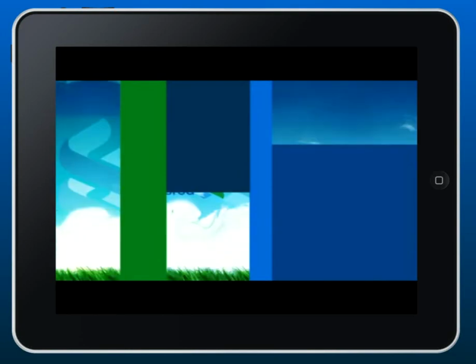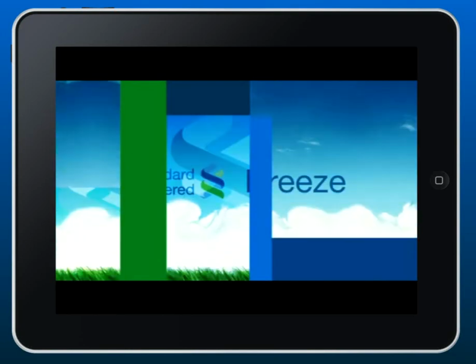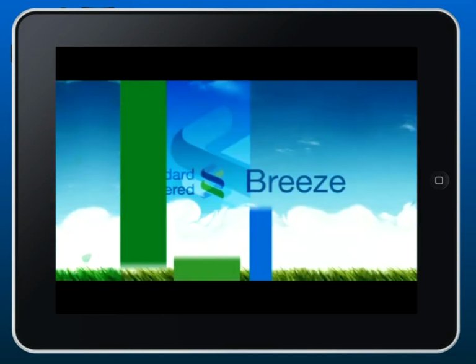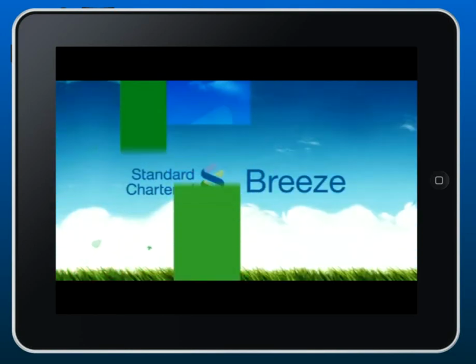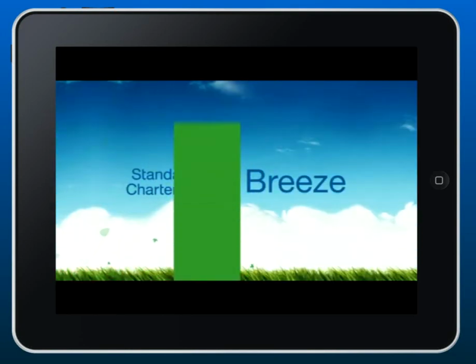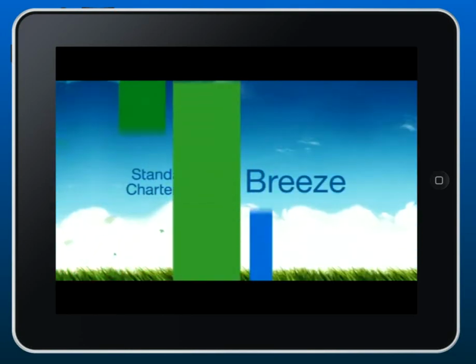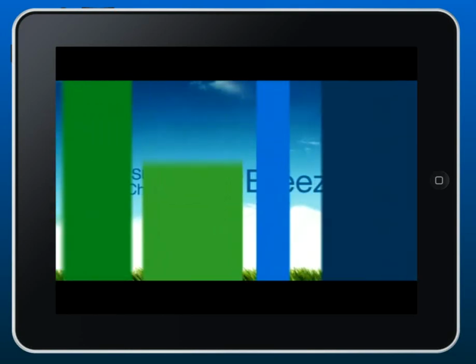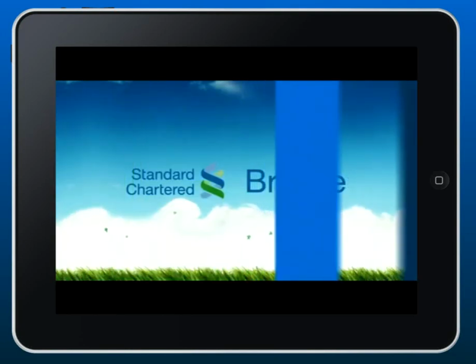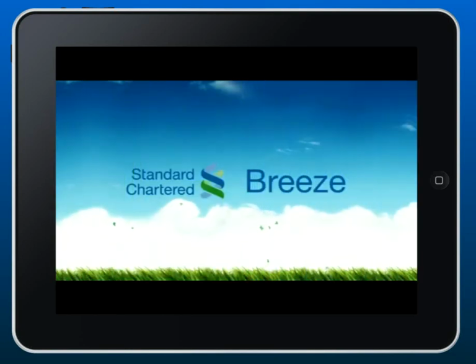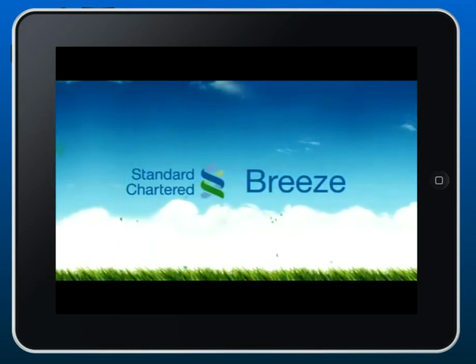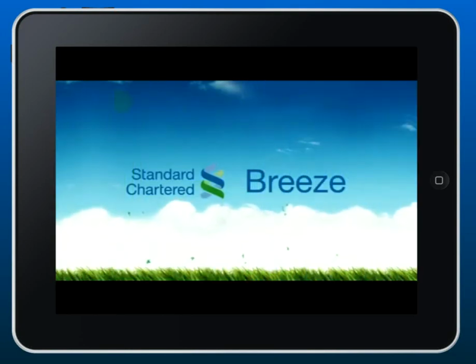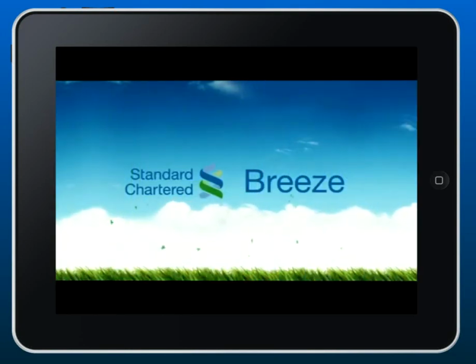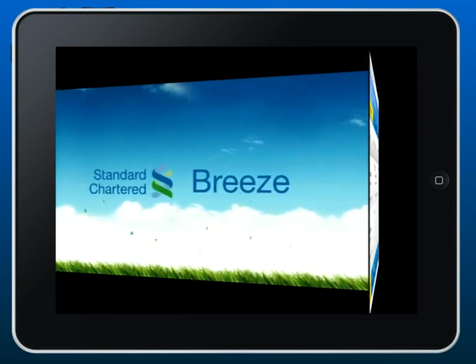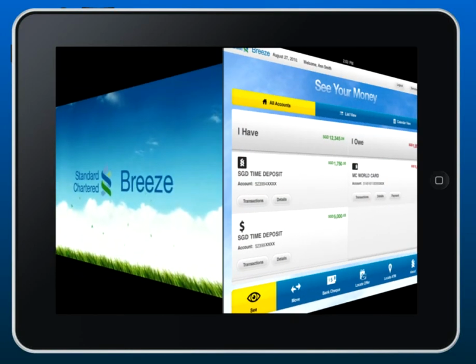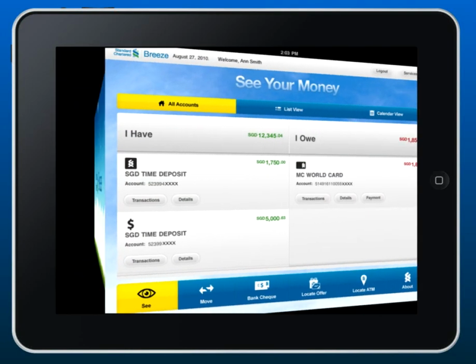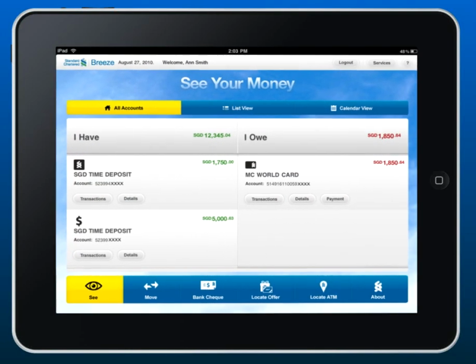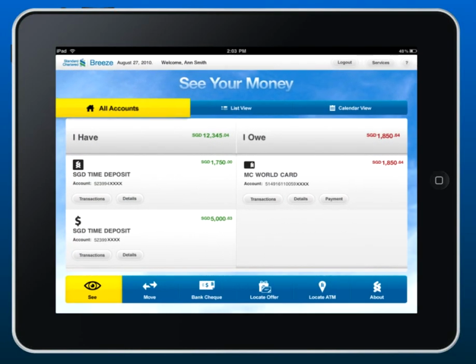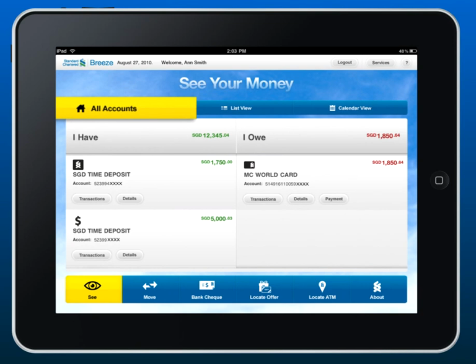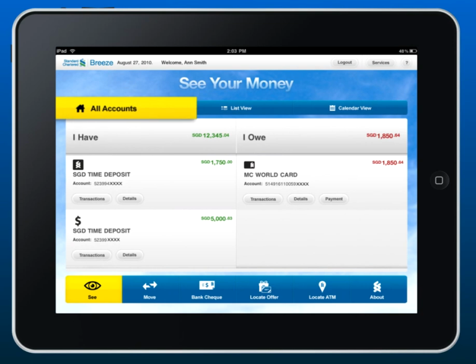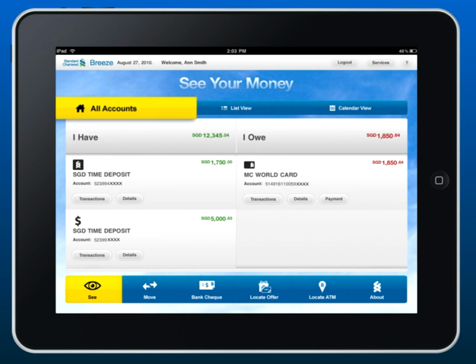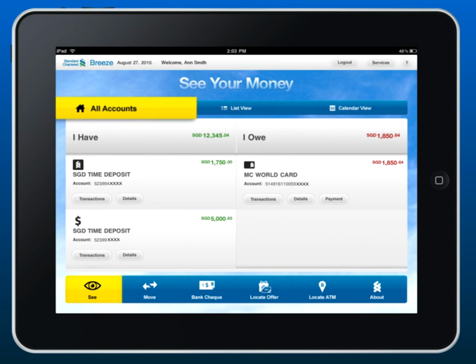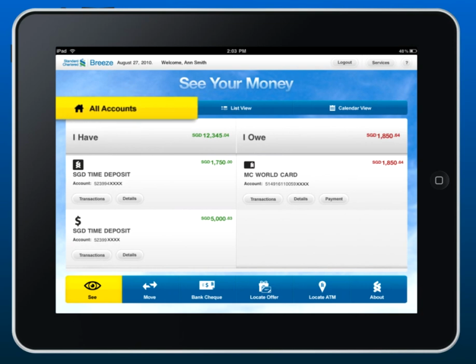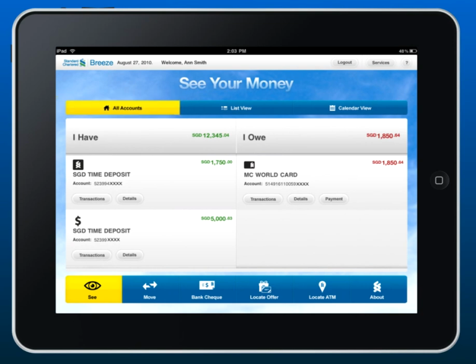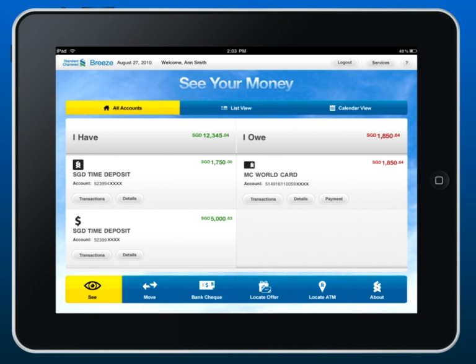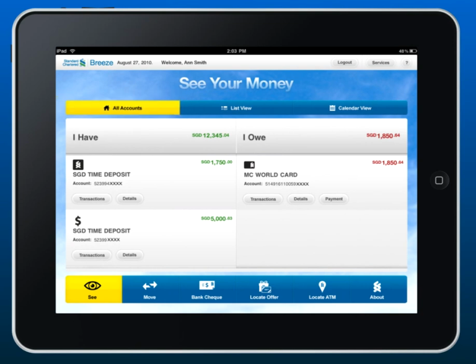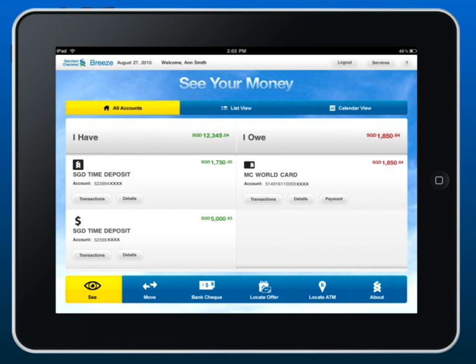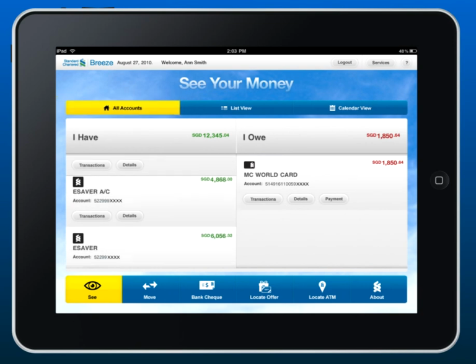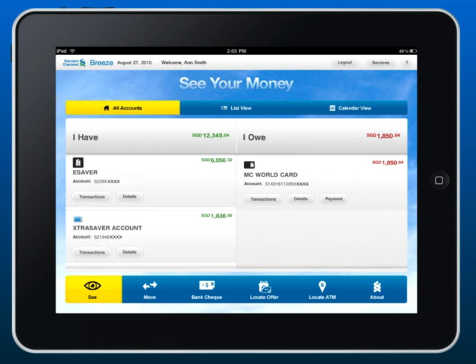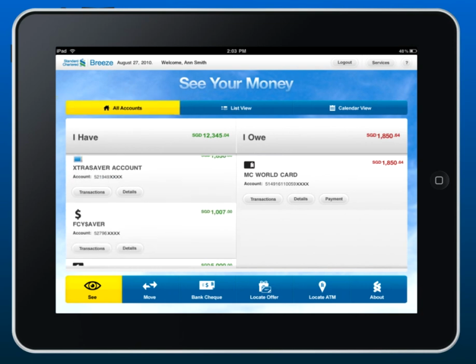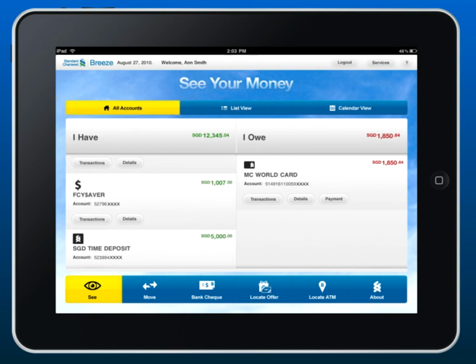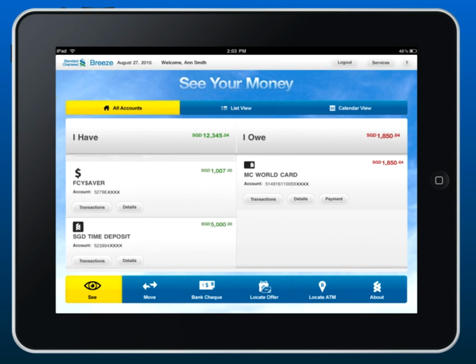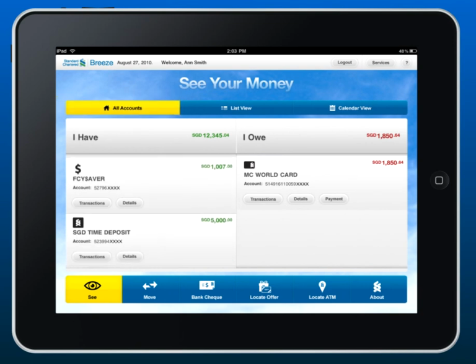Manage your money with Breeze. Check your account by simply logging on, anytime, anywhere.